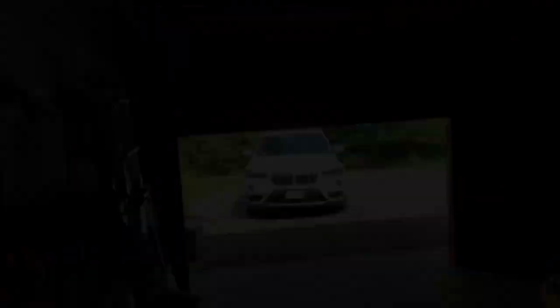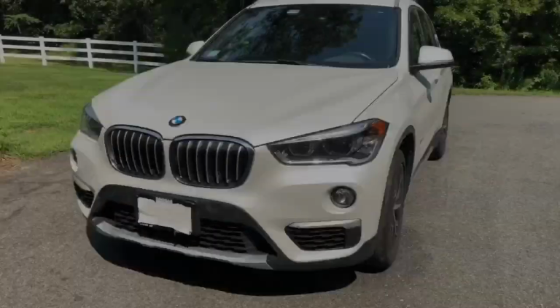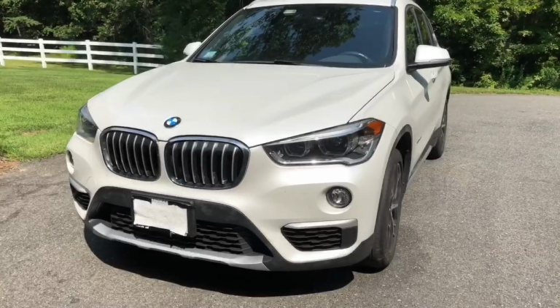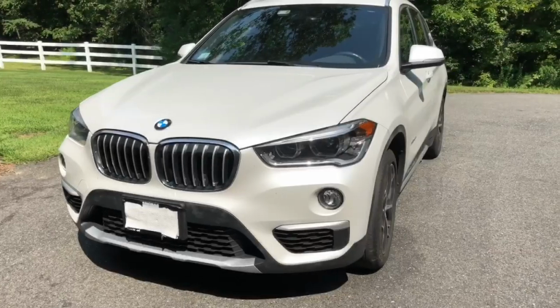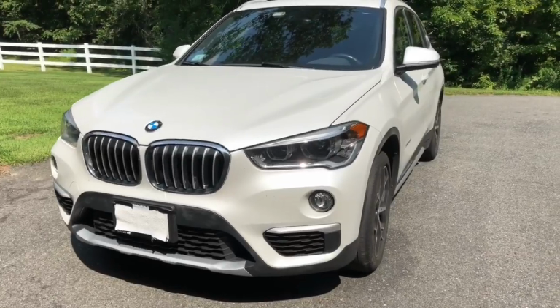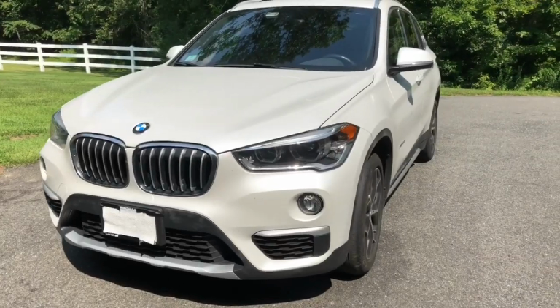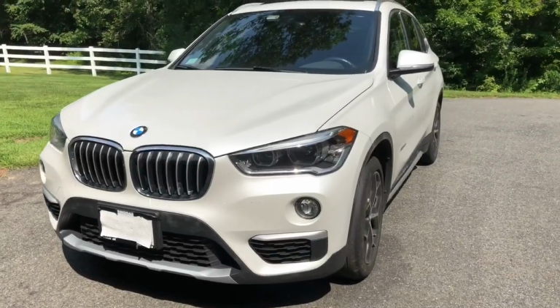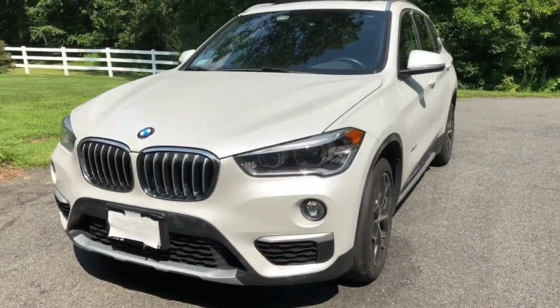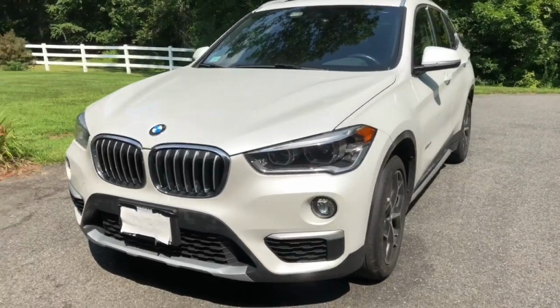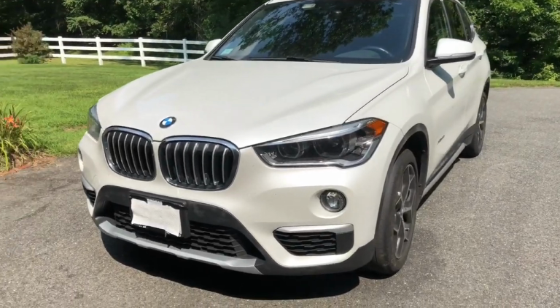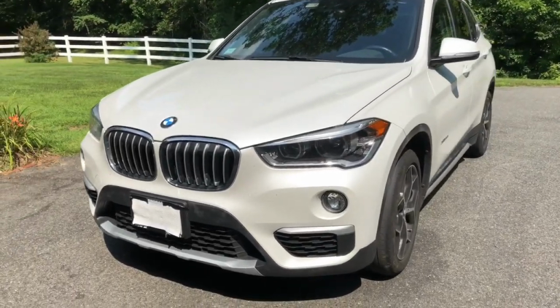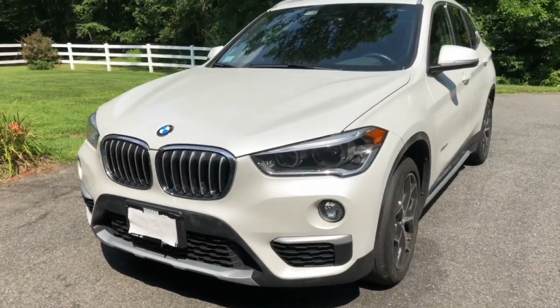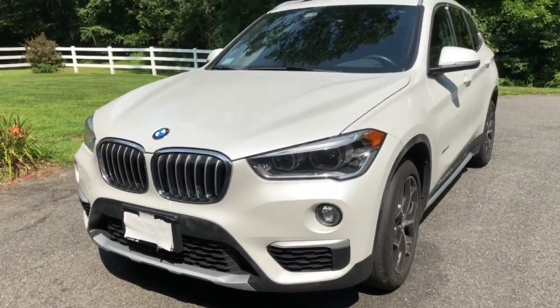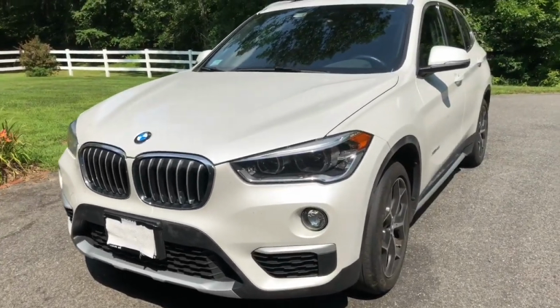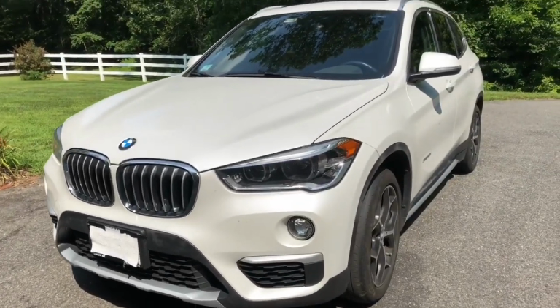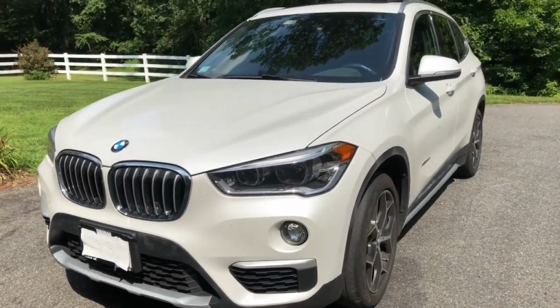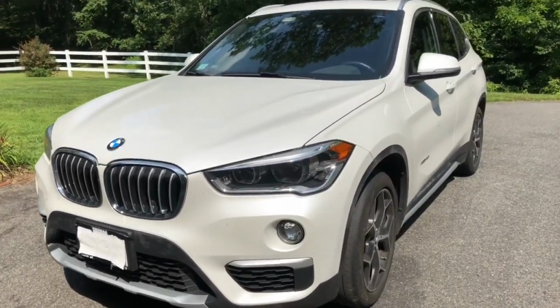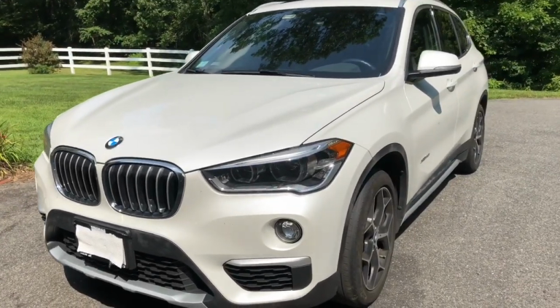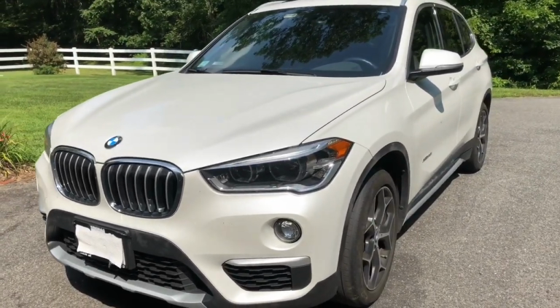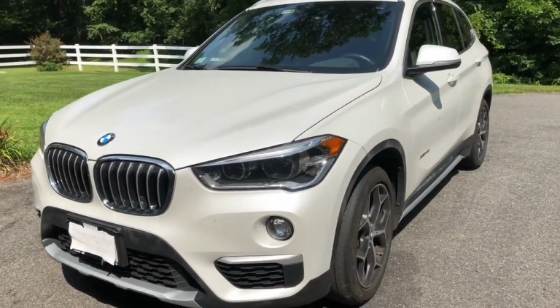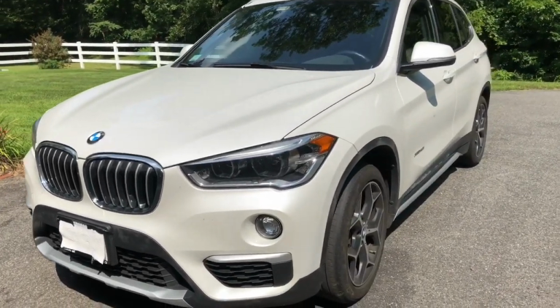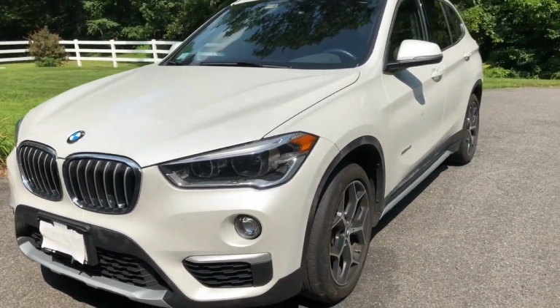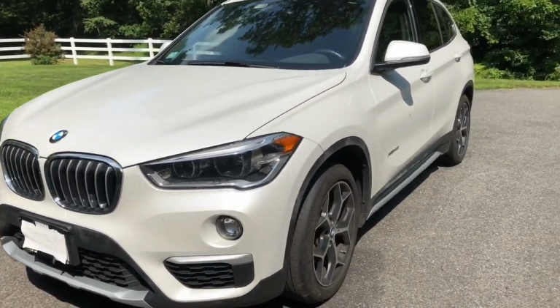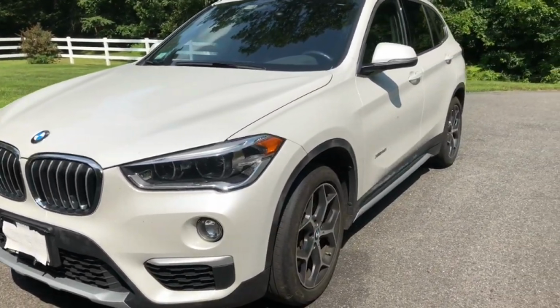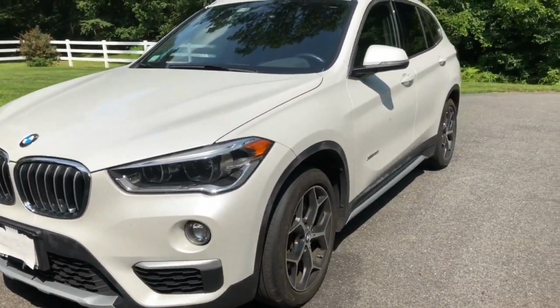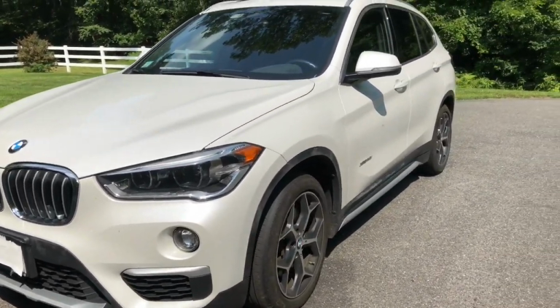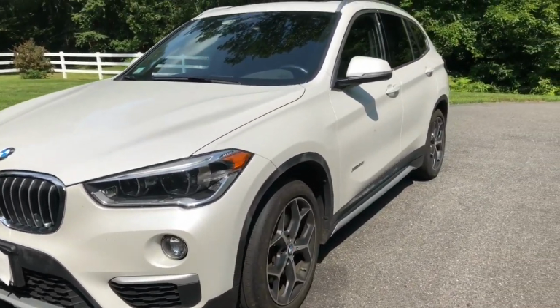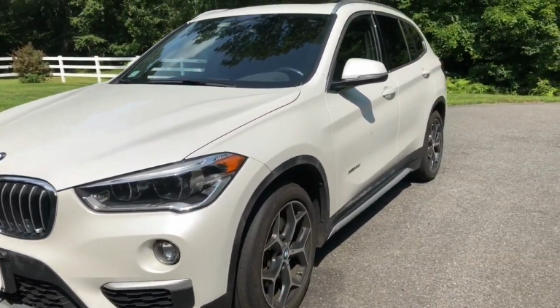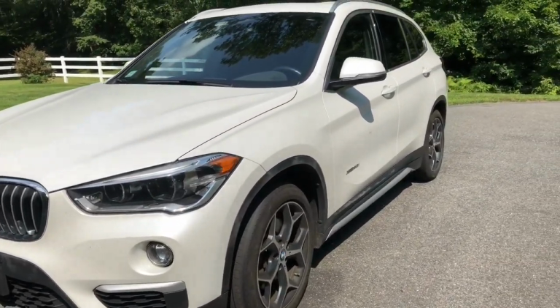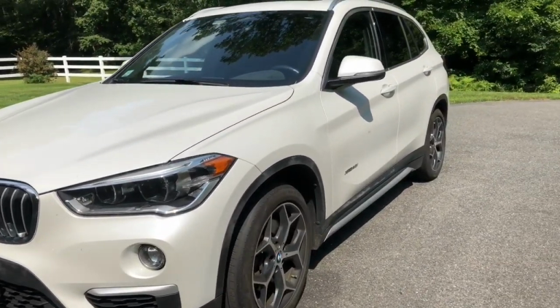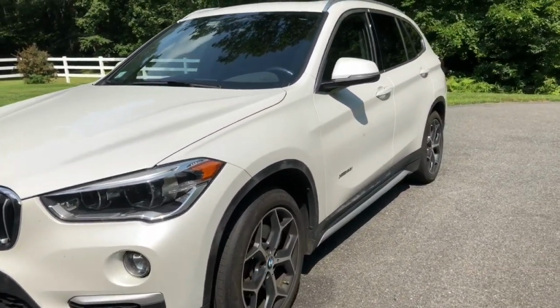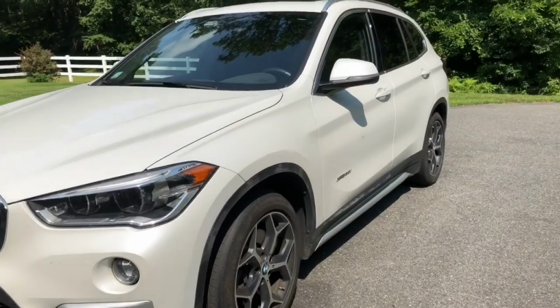Hey everybody, how's it going? Today we're going to be reviewing a 2016 BMW X1 with 39,000 miles on it.